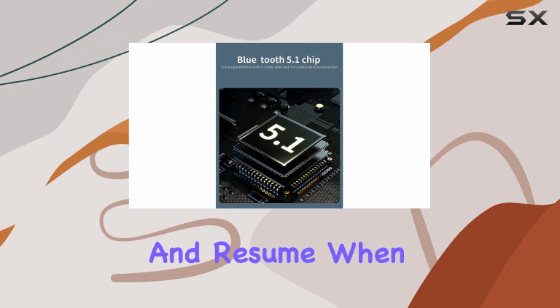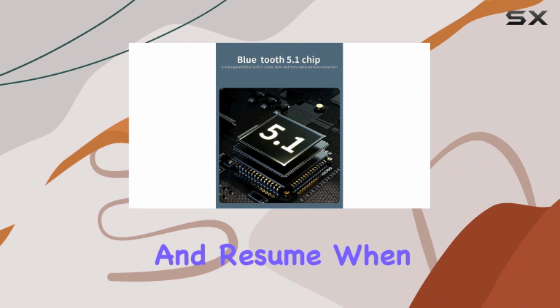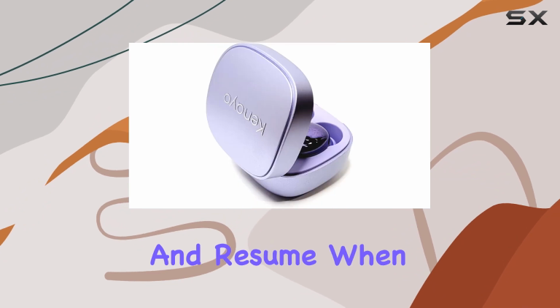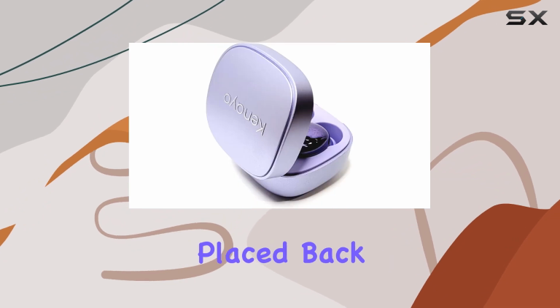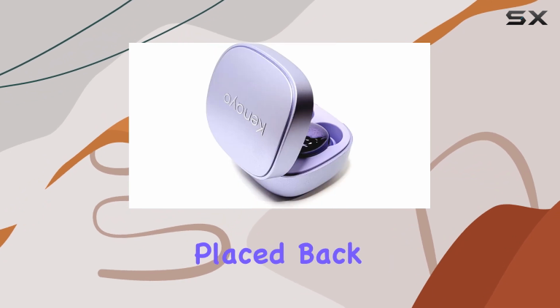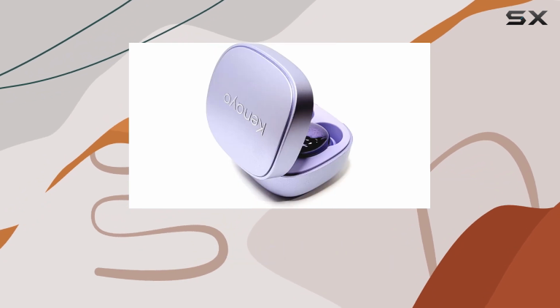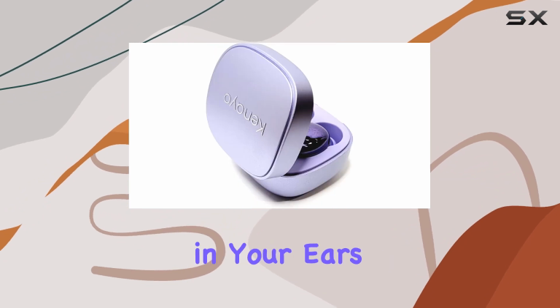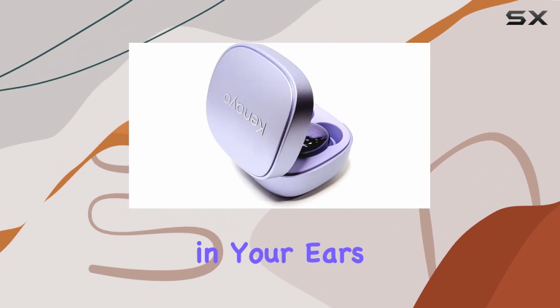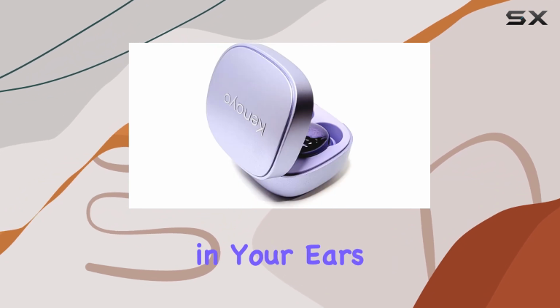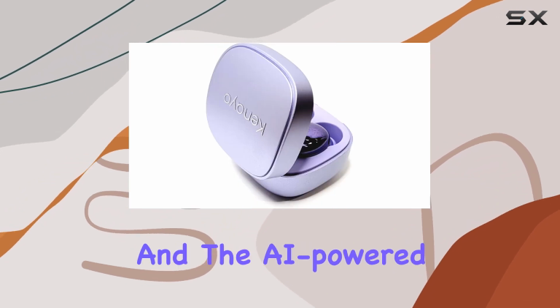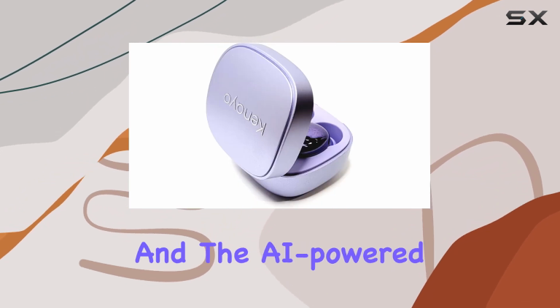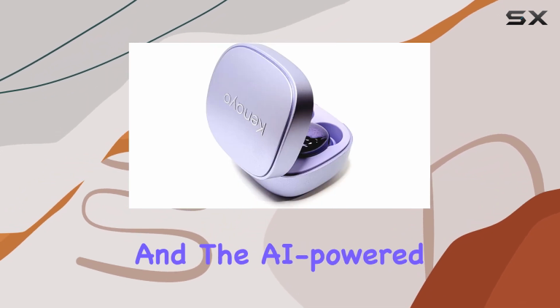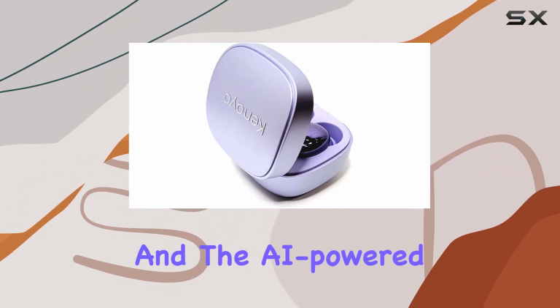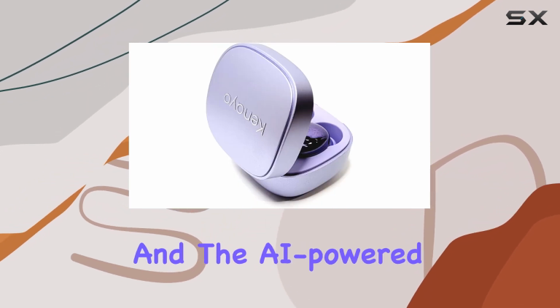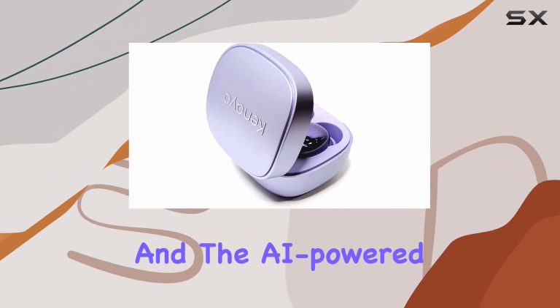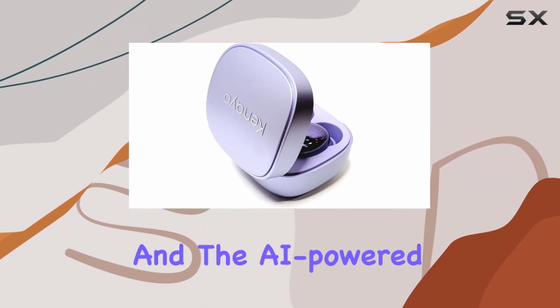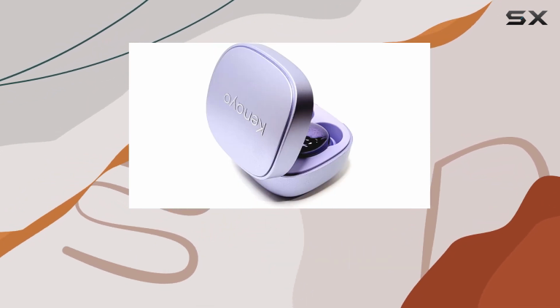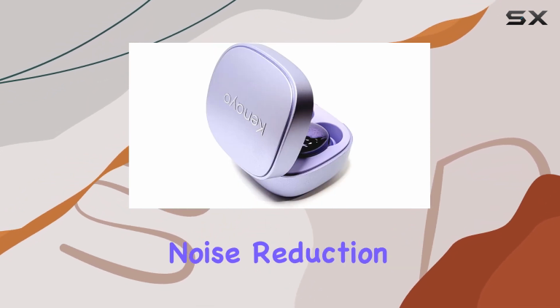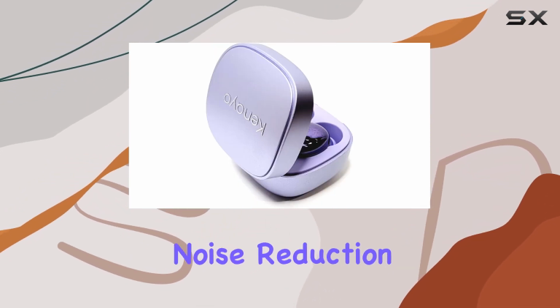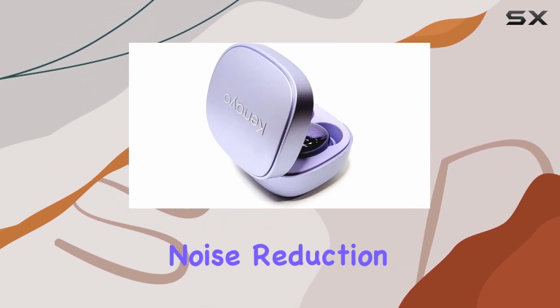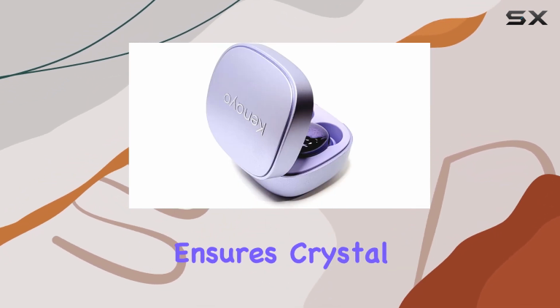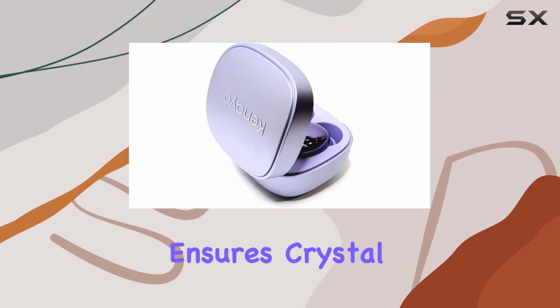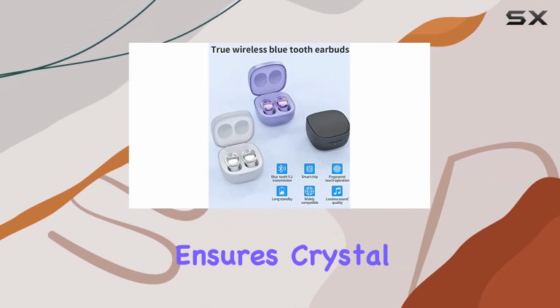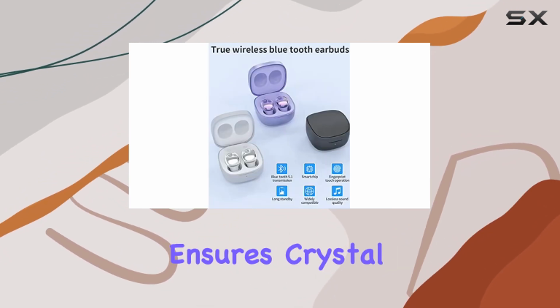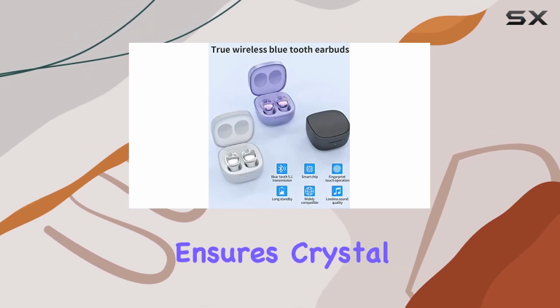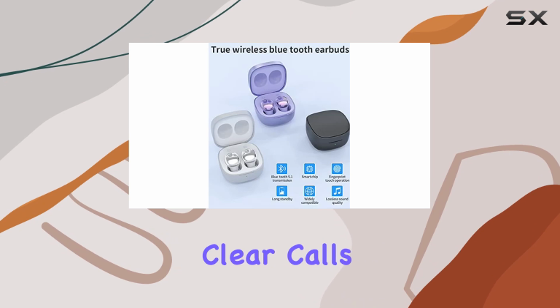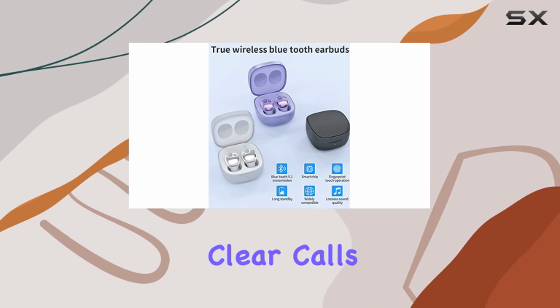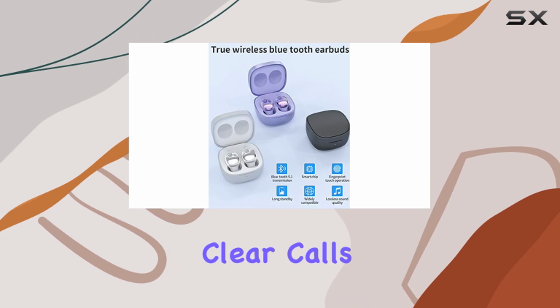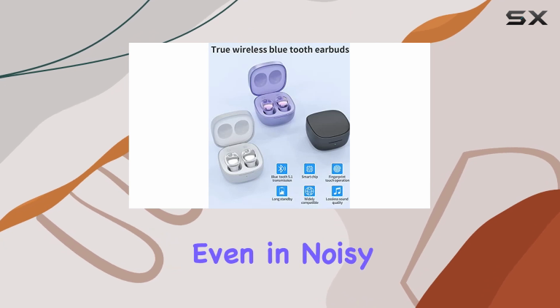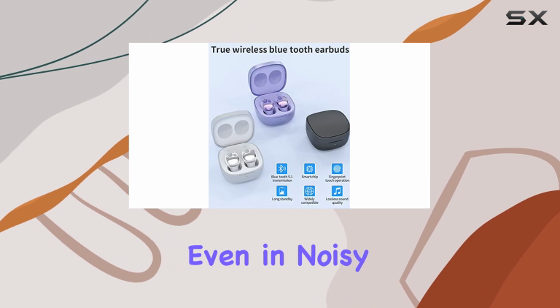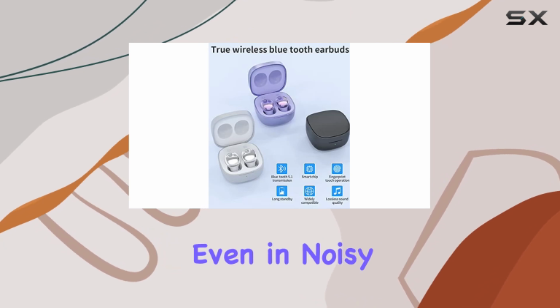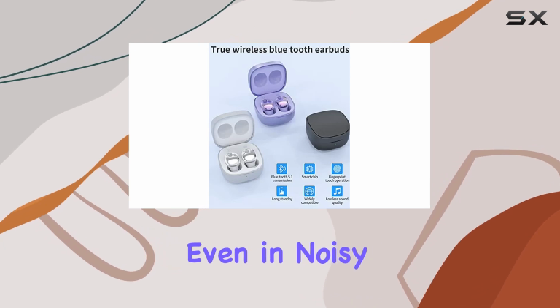The earbuds also integrate smart sensors — they pause music when taken off and resume when placed back in your ears. The AI-powered noise reduction ensures crystal clear calls even in noisy environments.